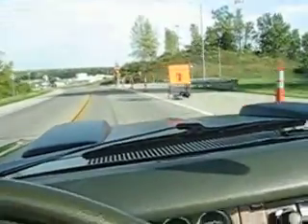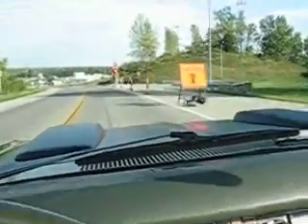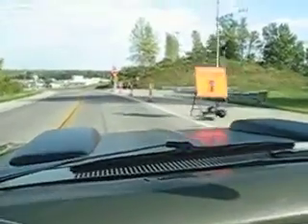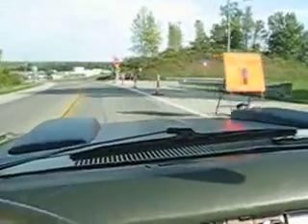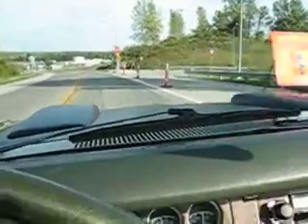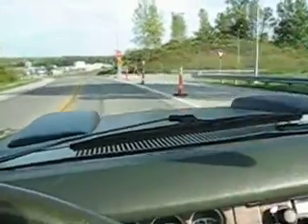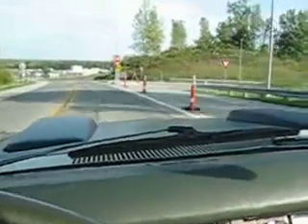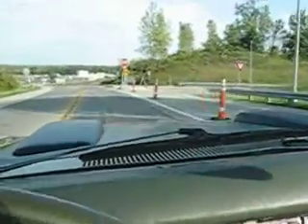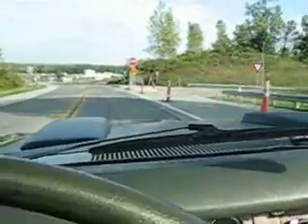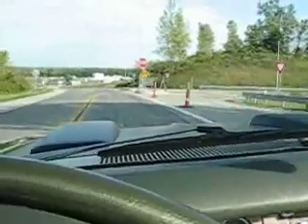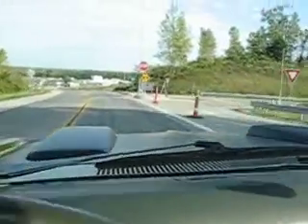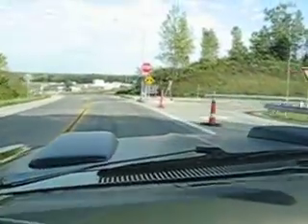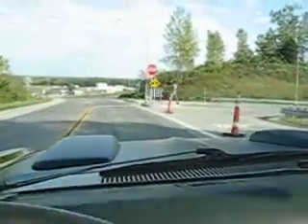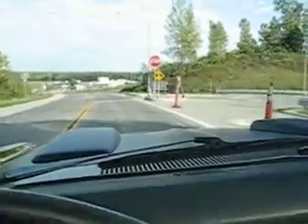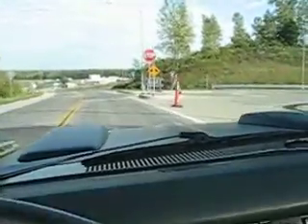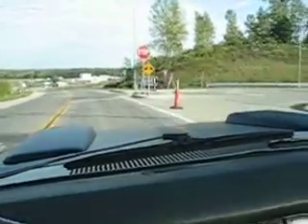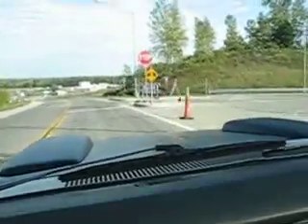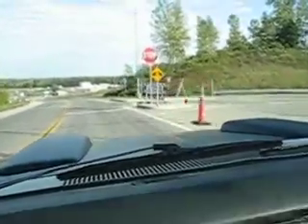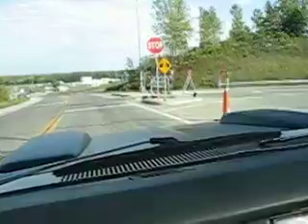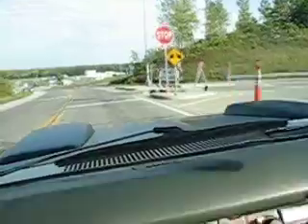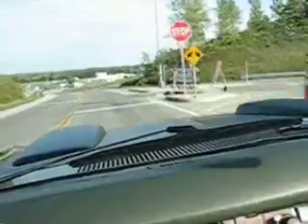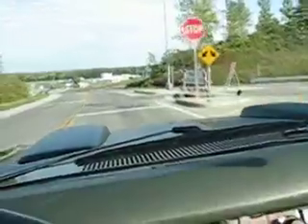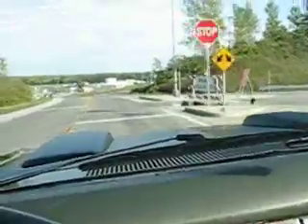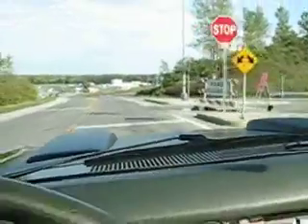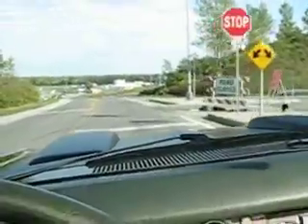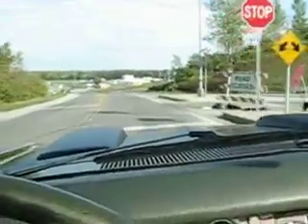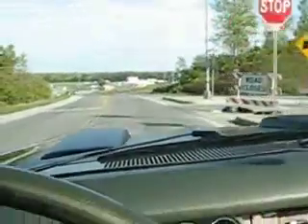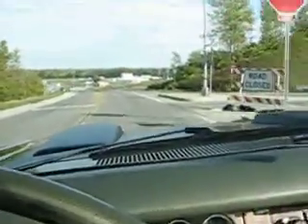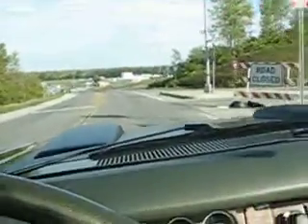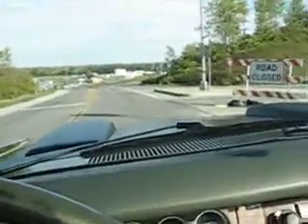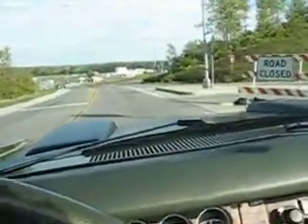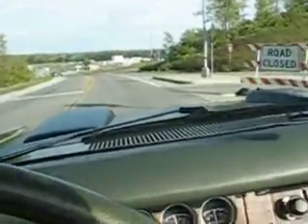It's got a beautiful growl to it, and yet it's not obnoxious. It's not over the top.